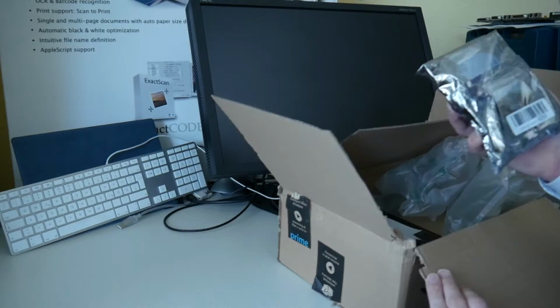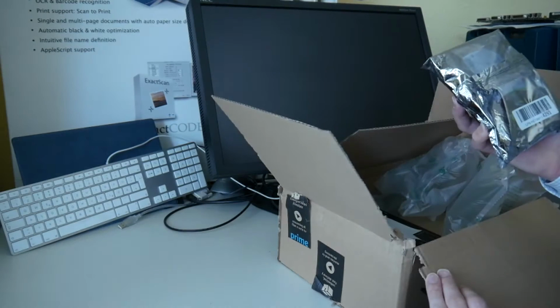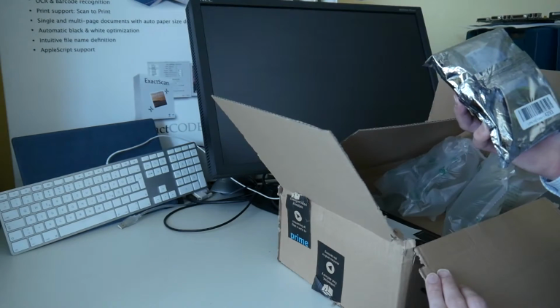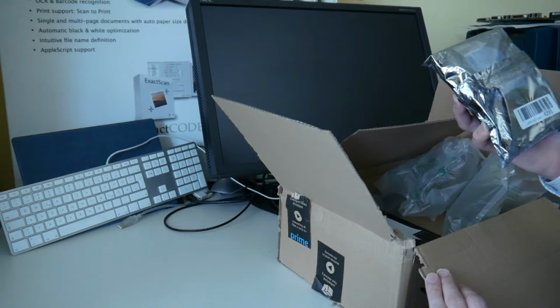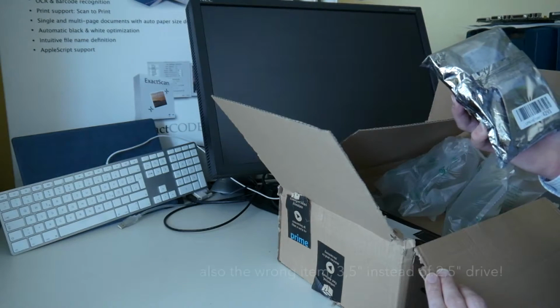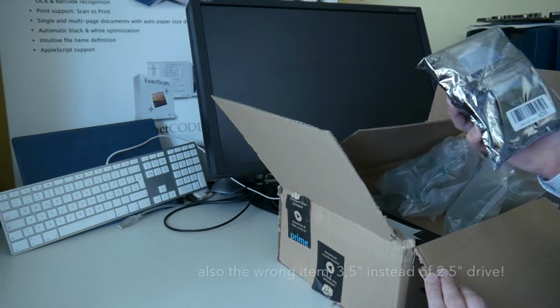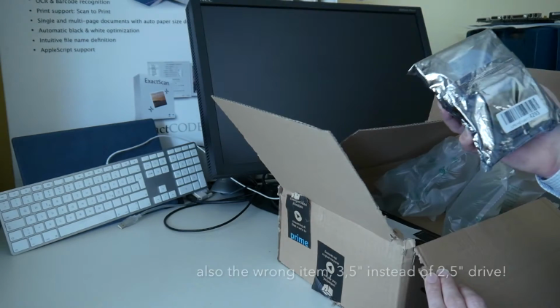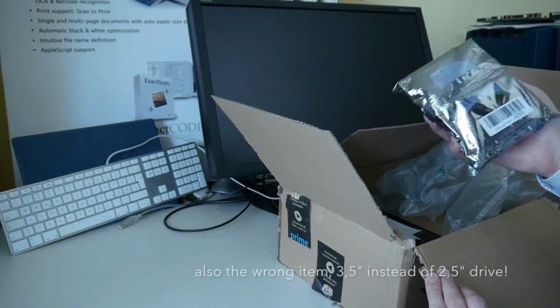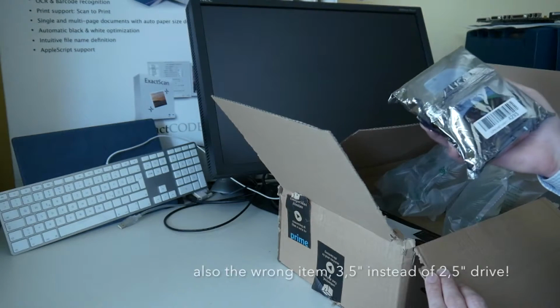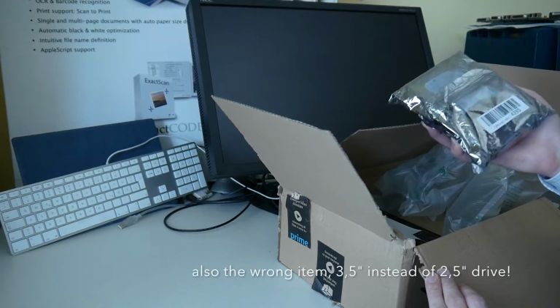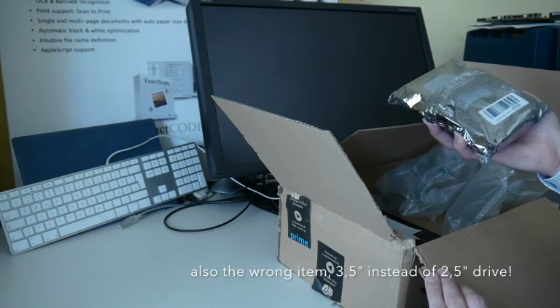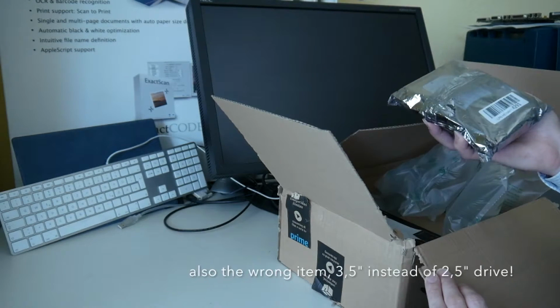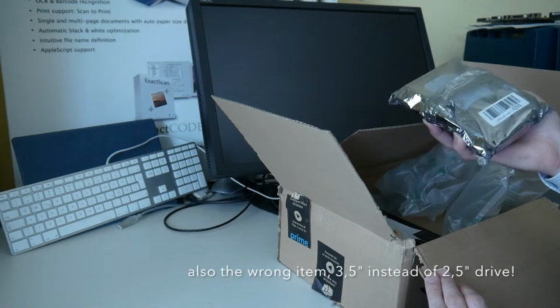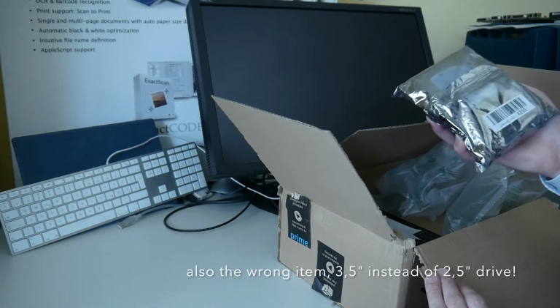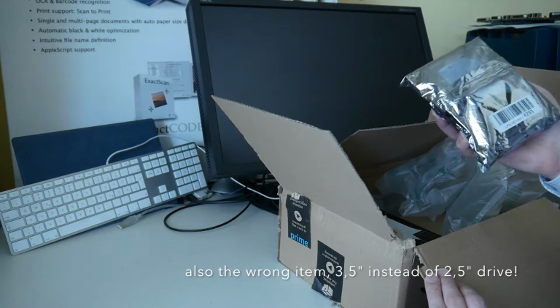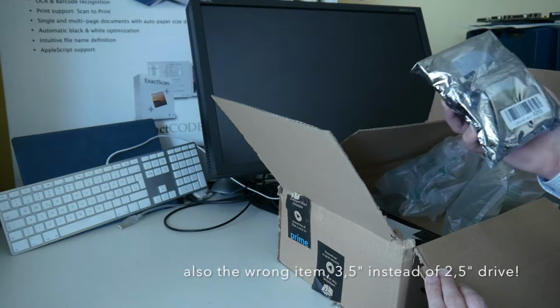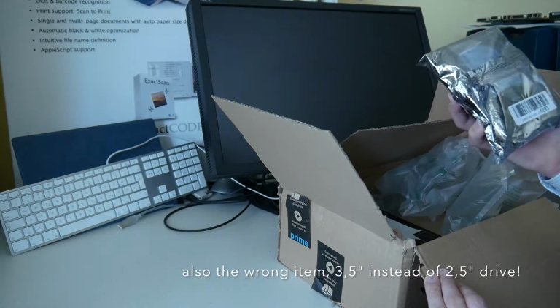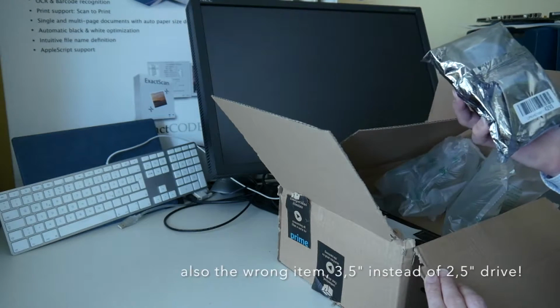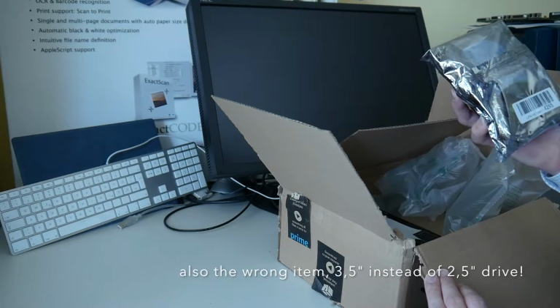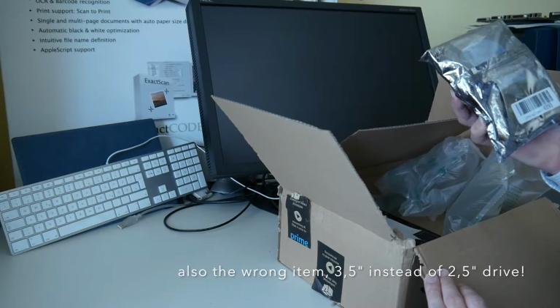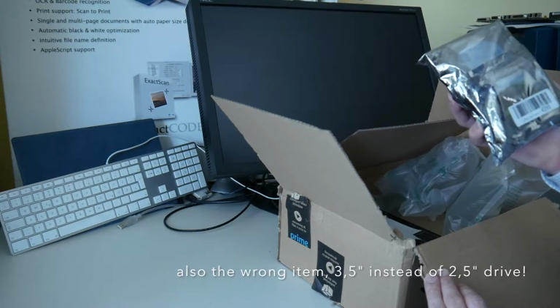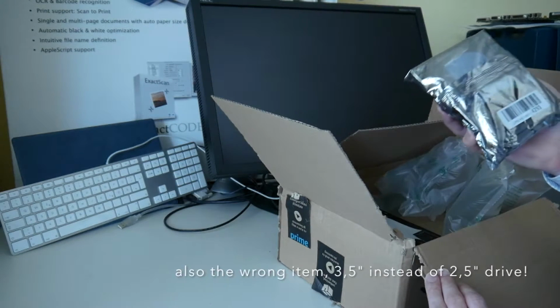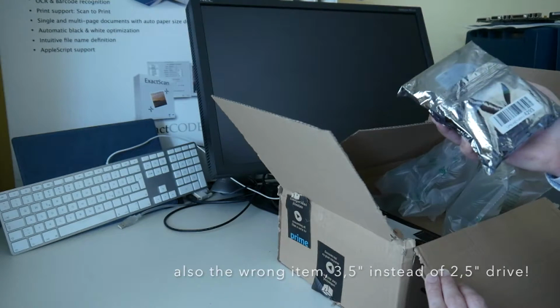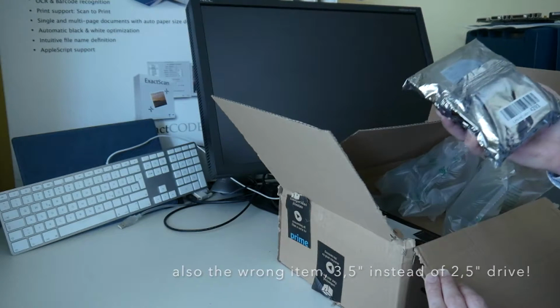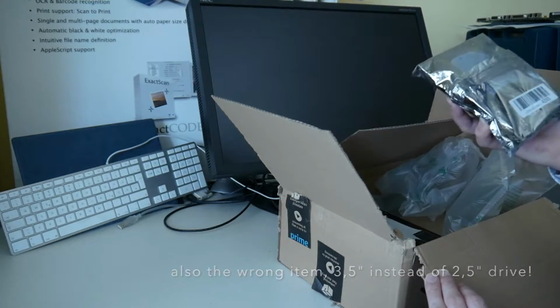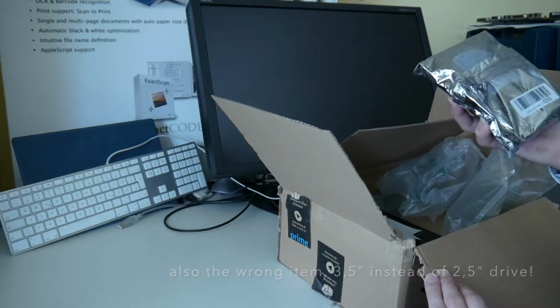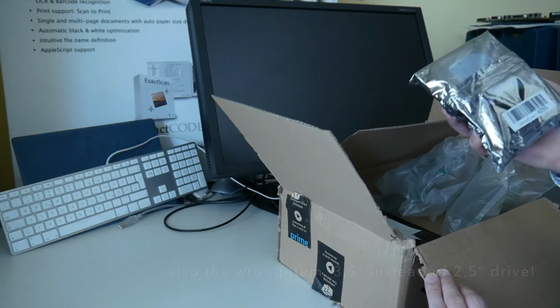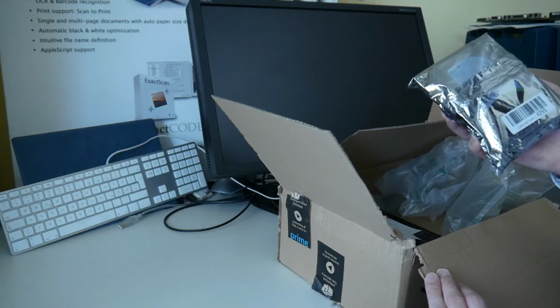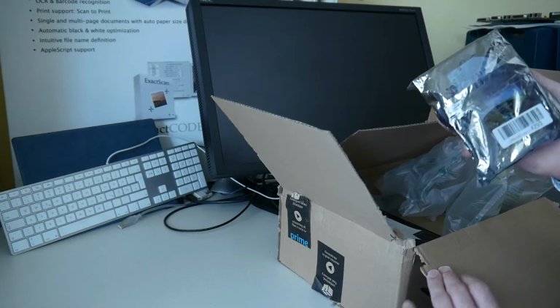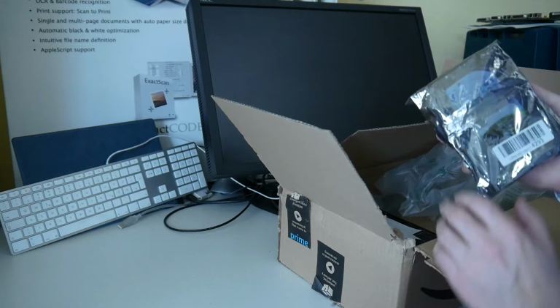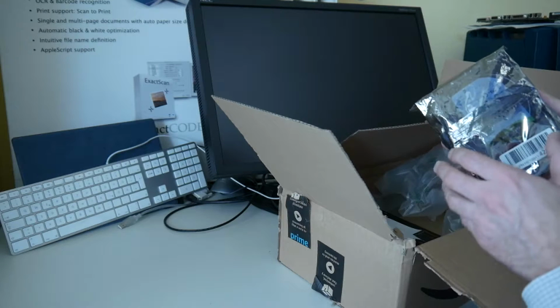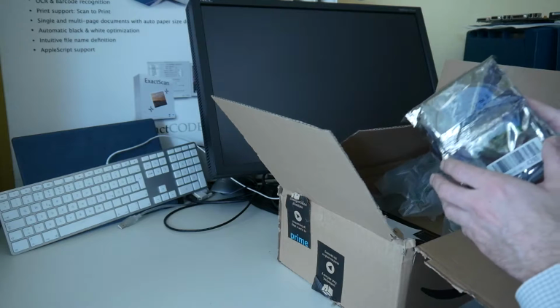But this hard disk somehow does not look so newly packed. Strange. Let's see how this goes.